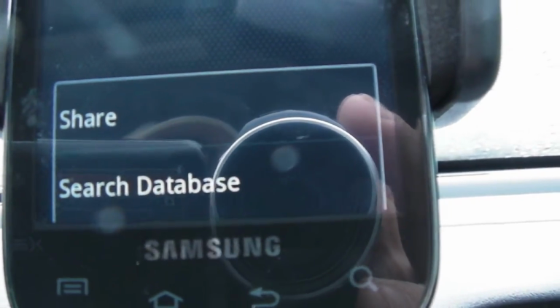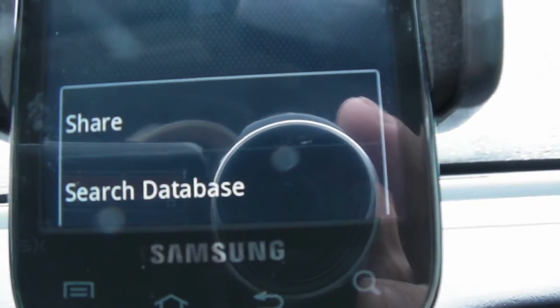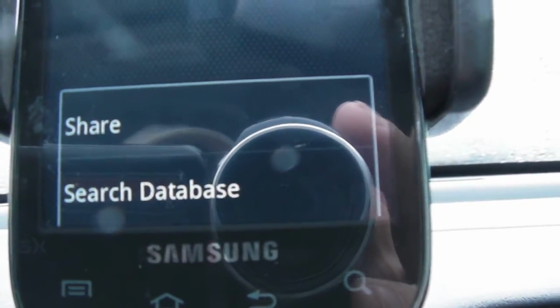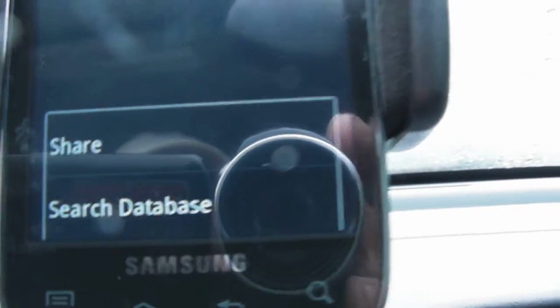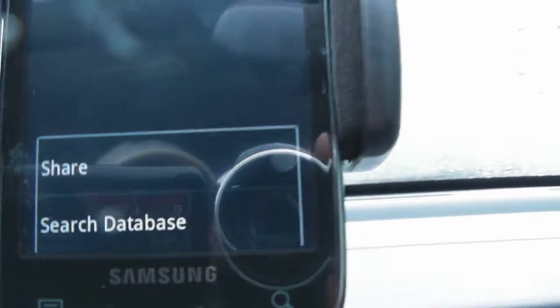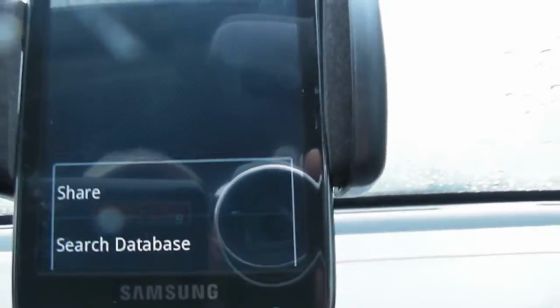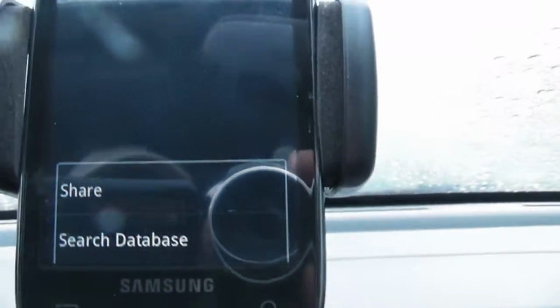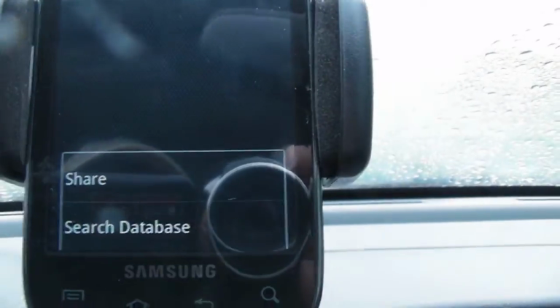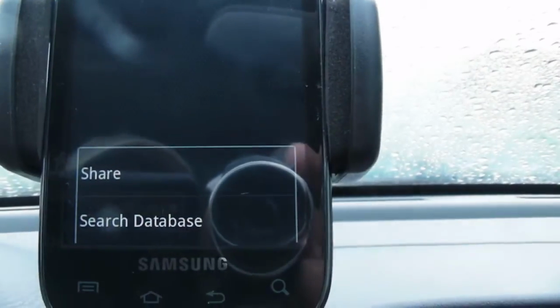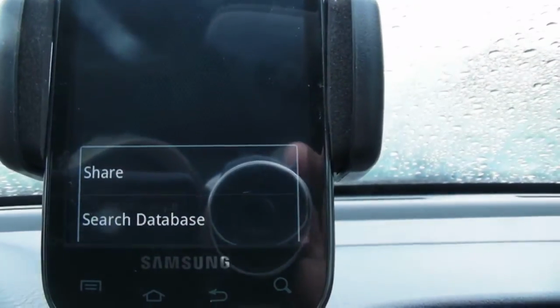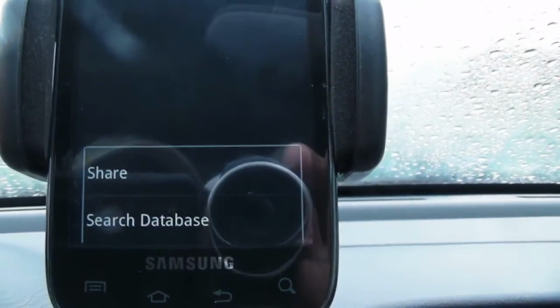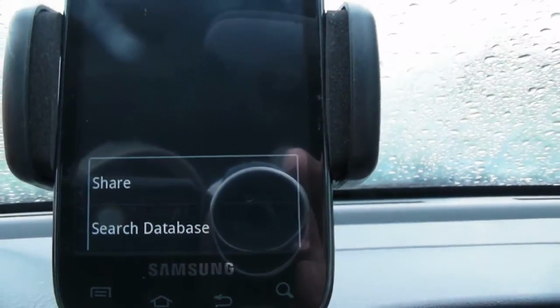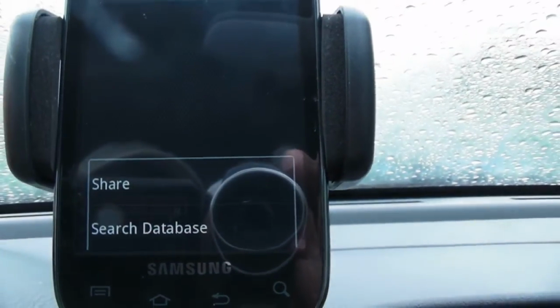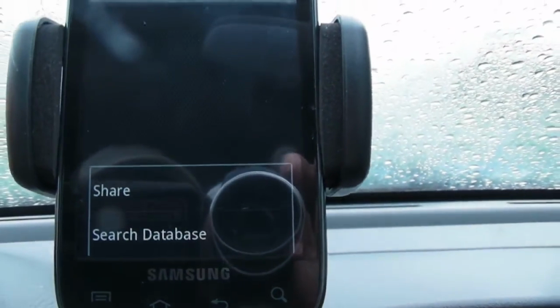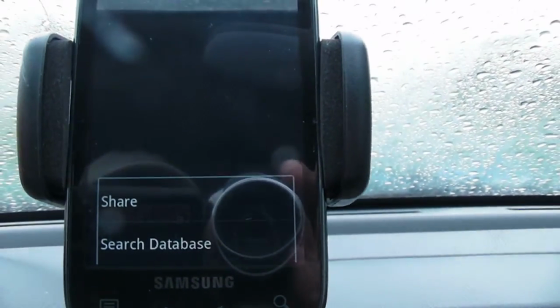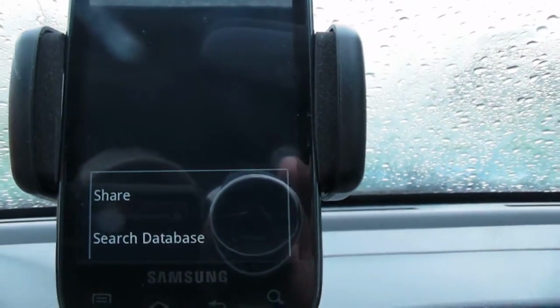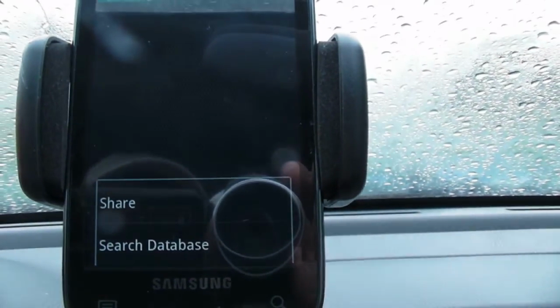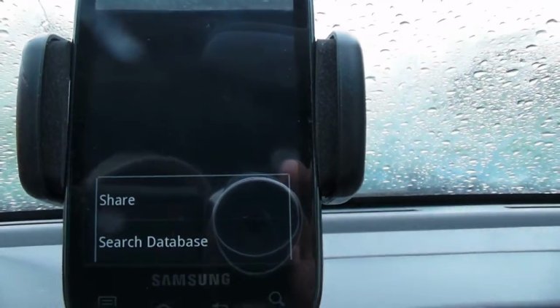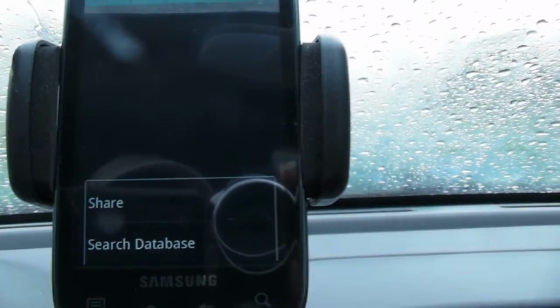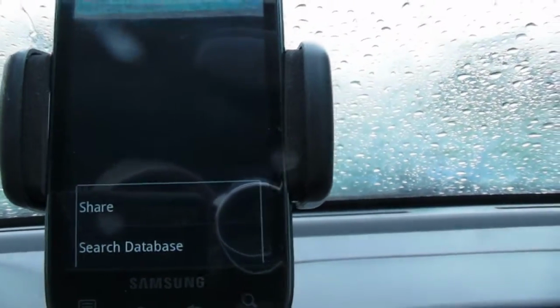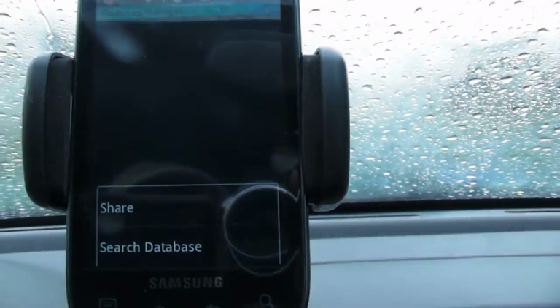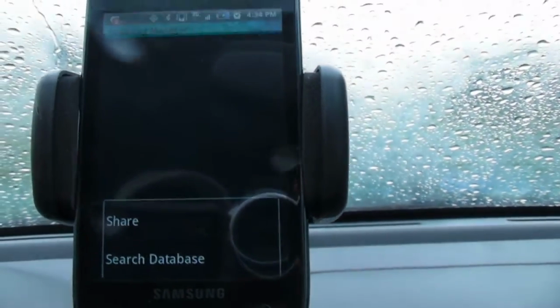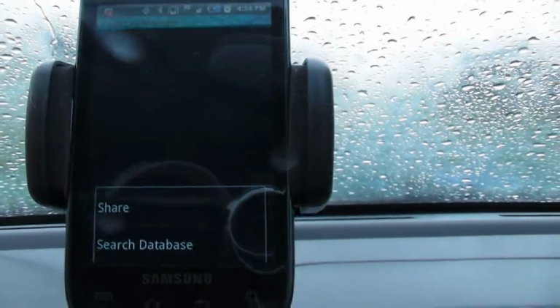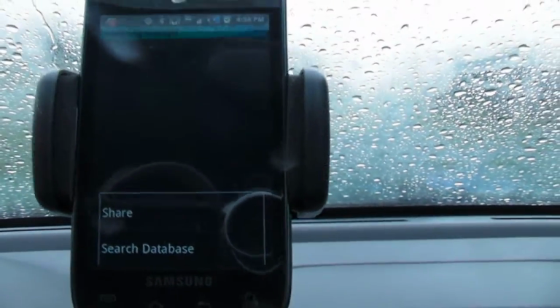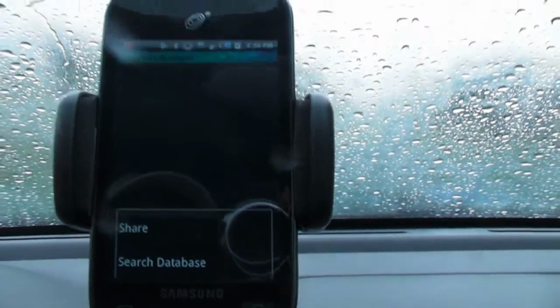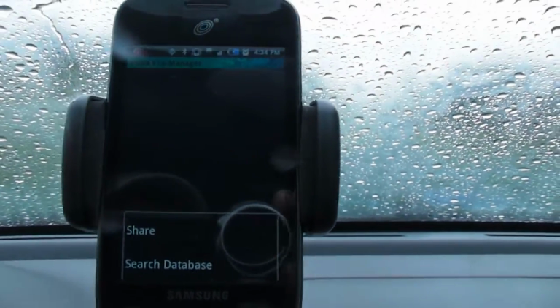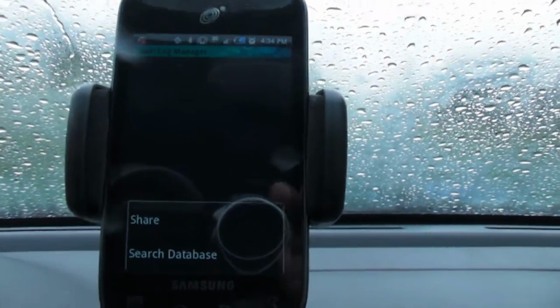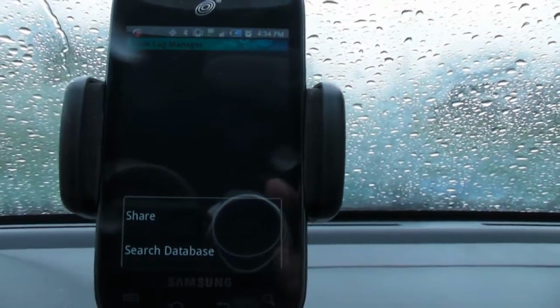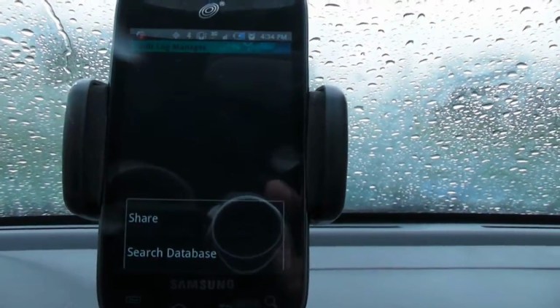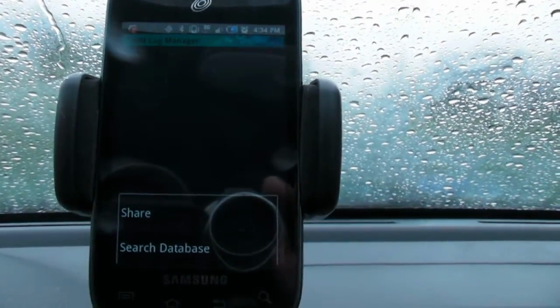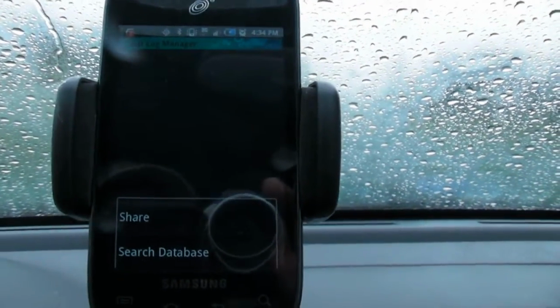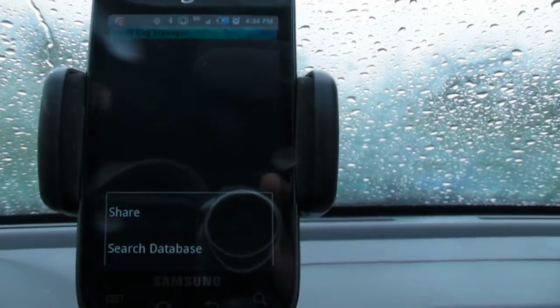So that's how you read the codes with your Android phone. Pretty sweet app.